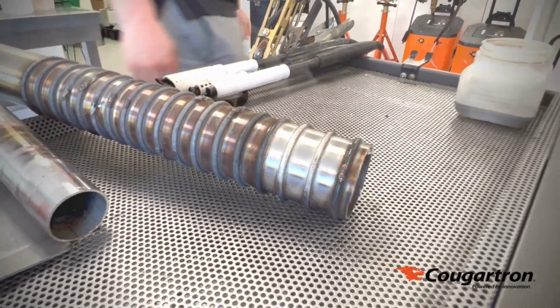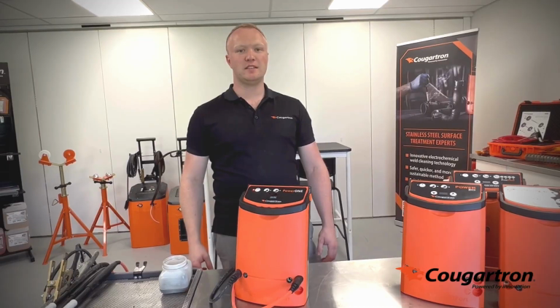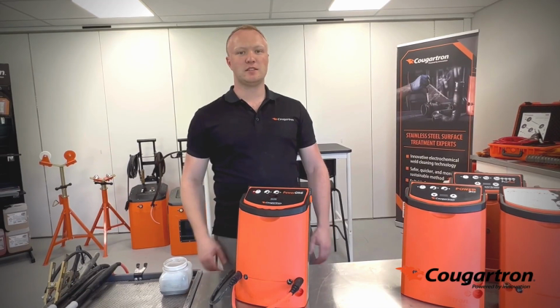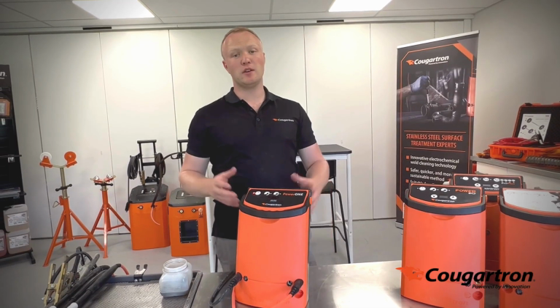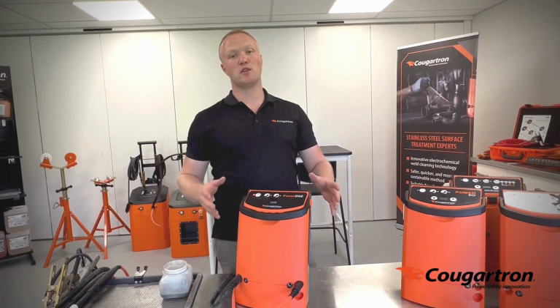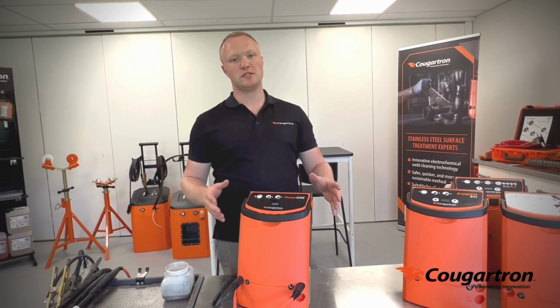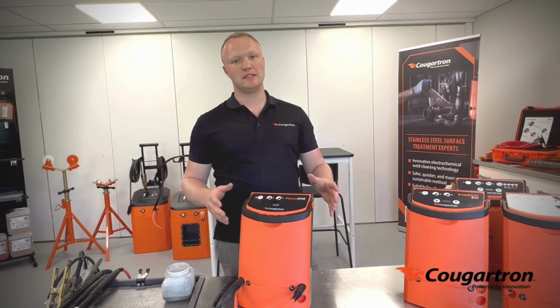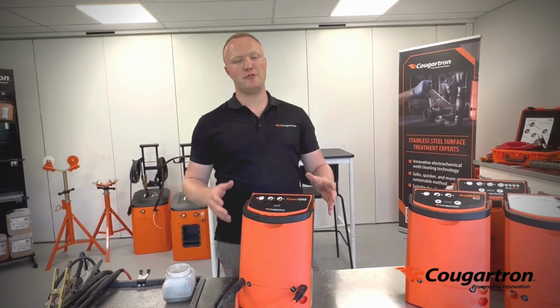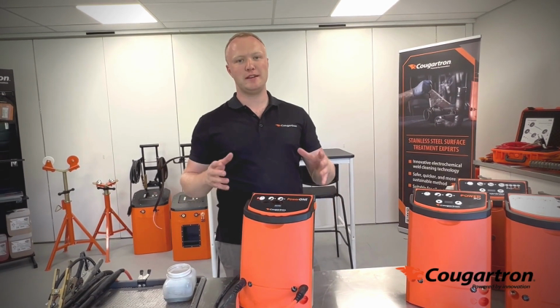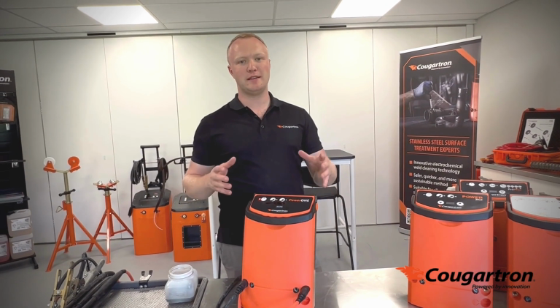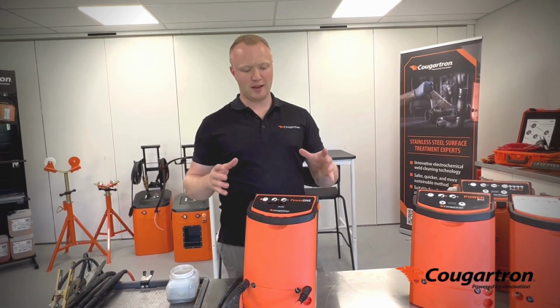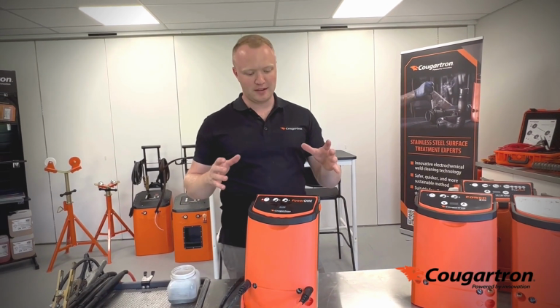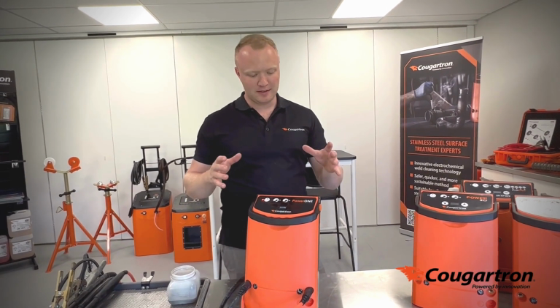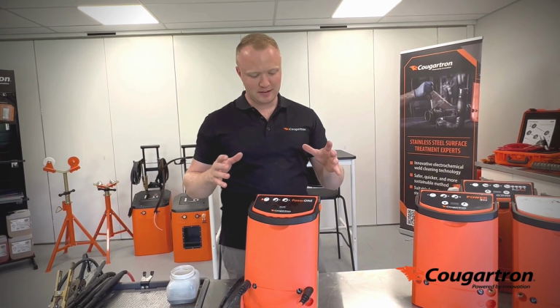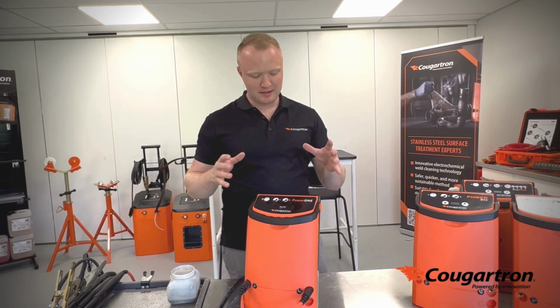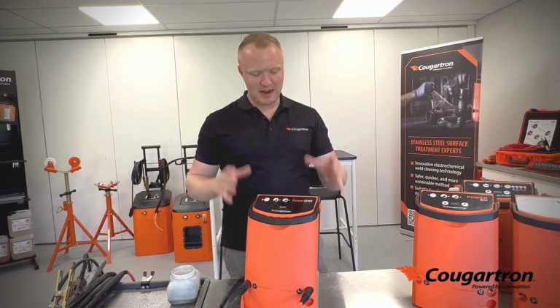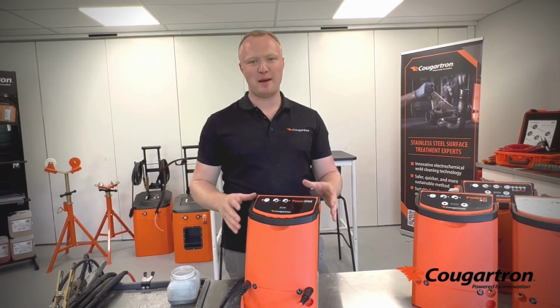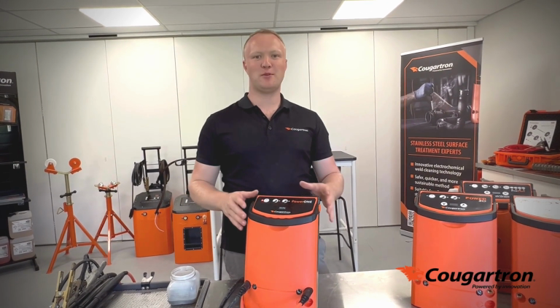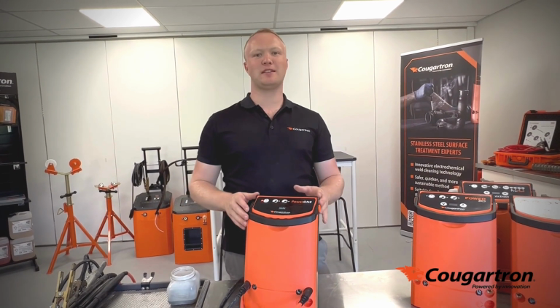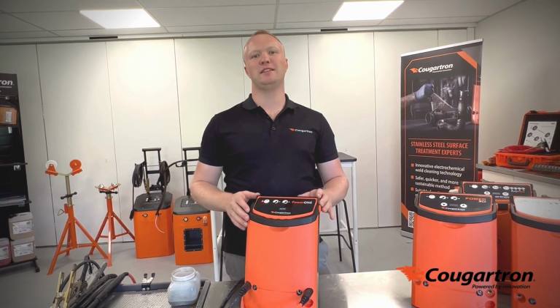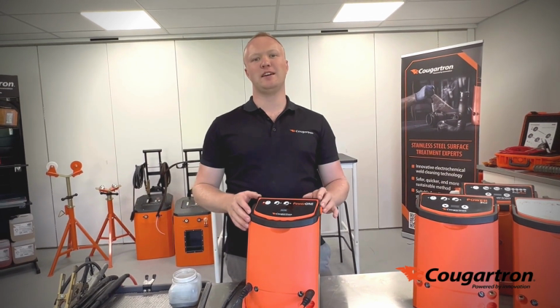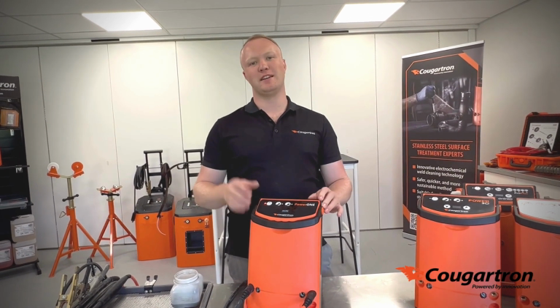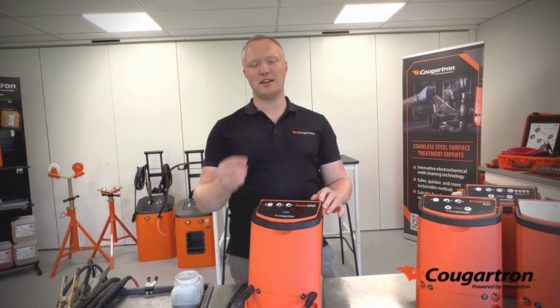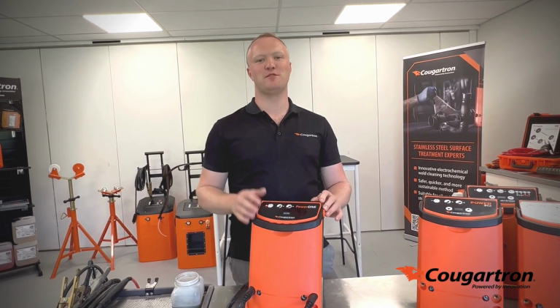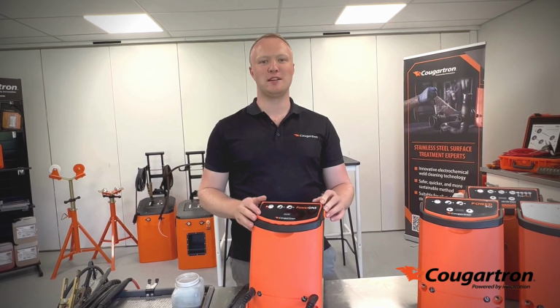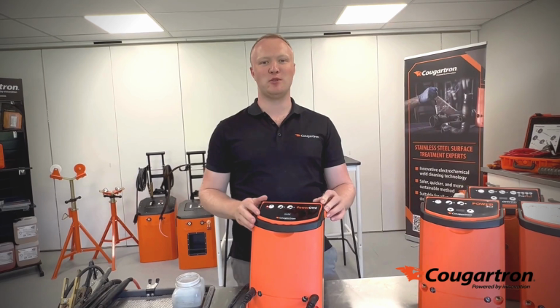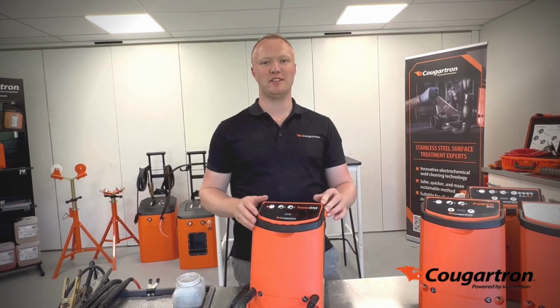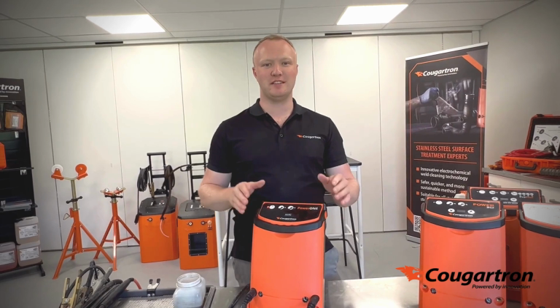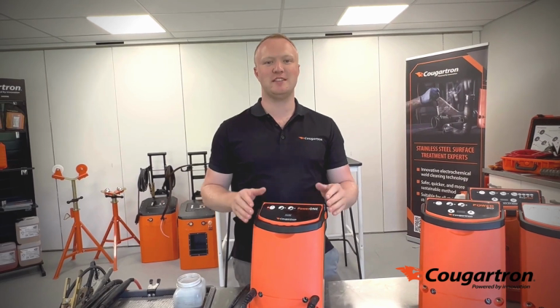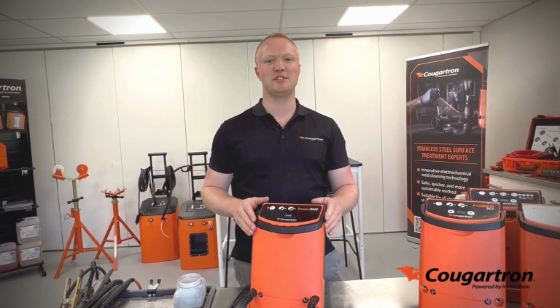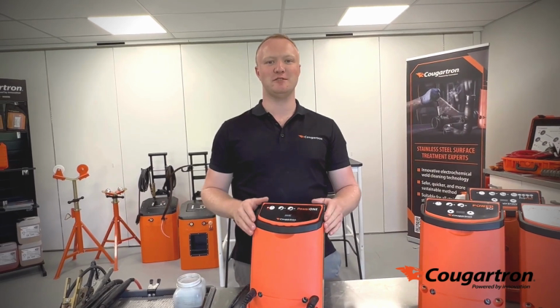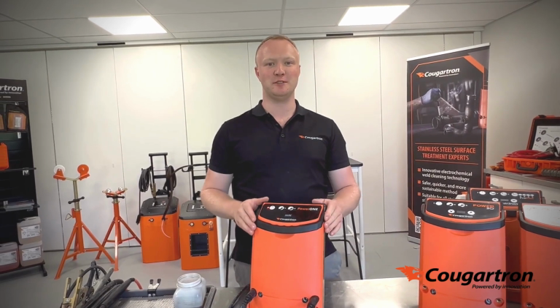In conclusion, if you need a high-powered weld cleaner at an attractive price point, this is the machine for you.